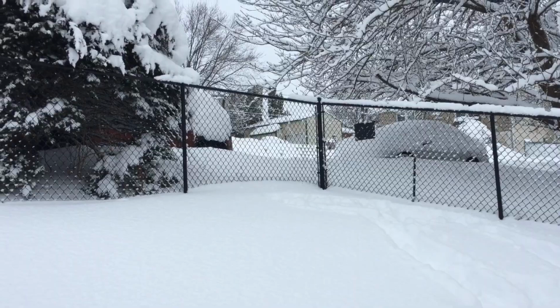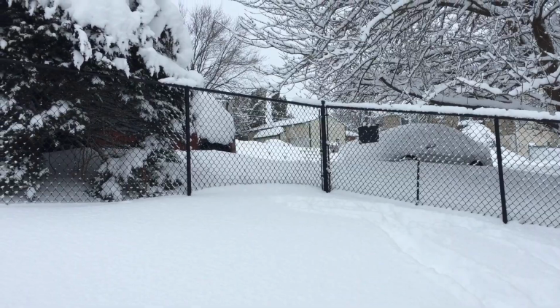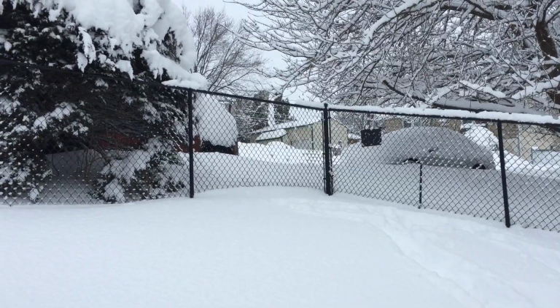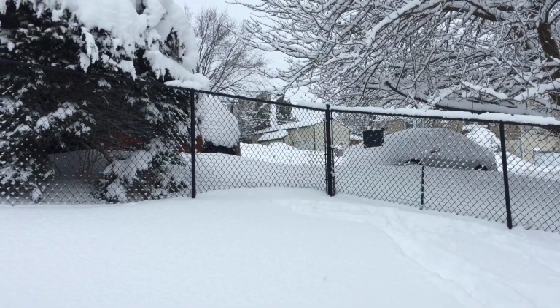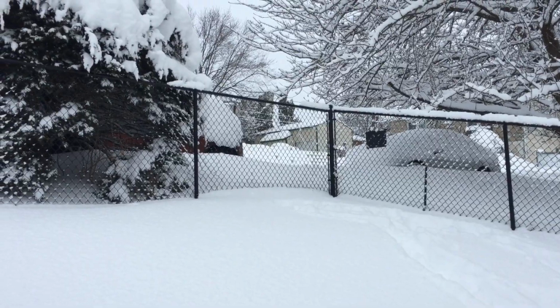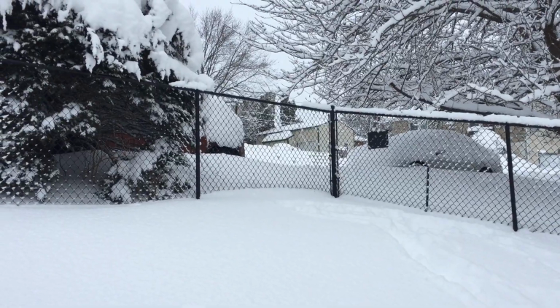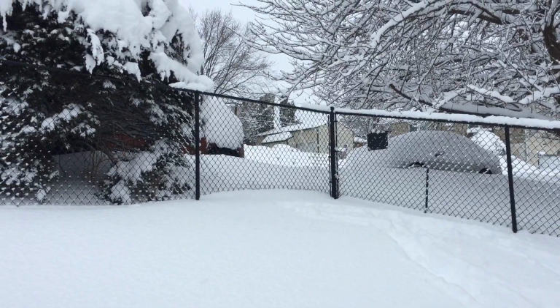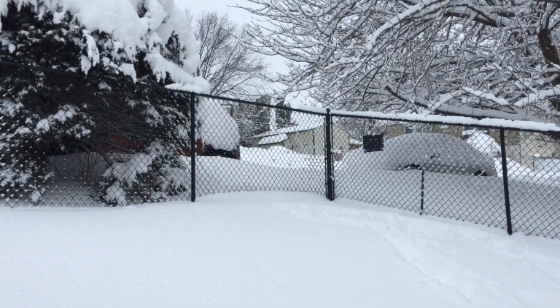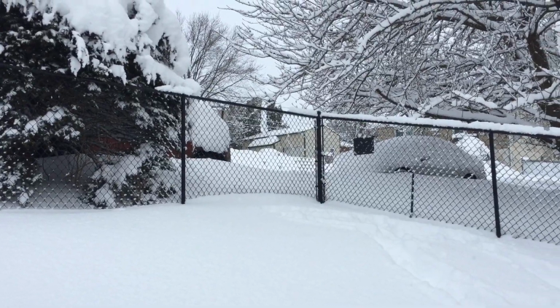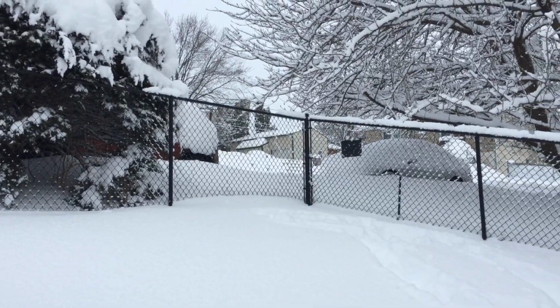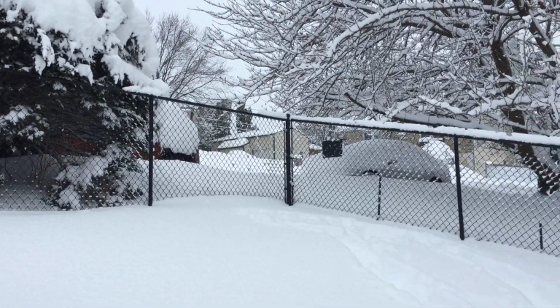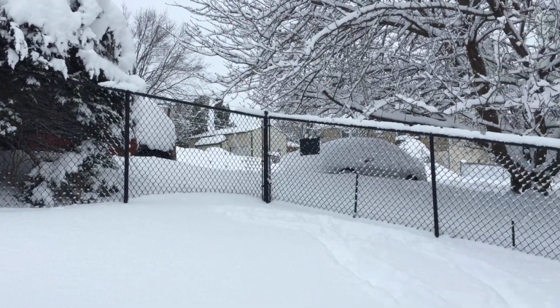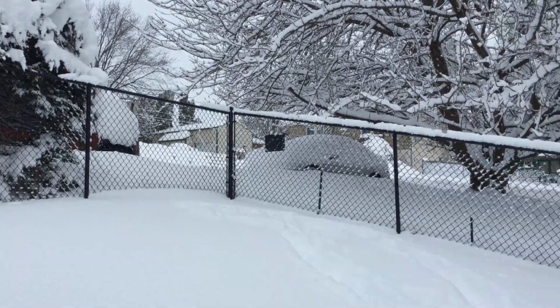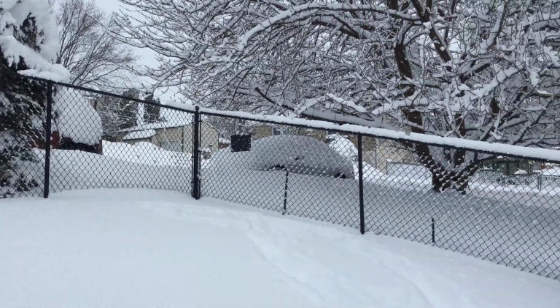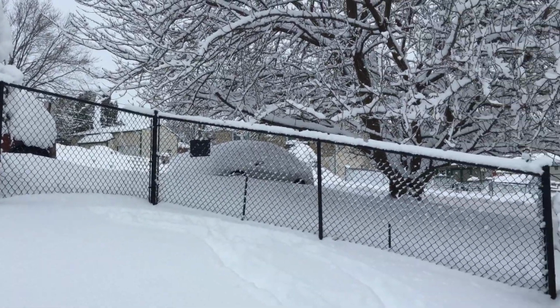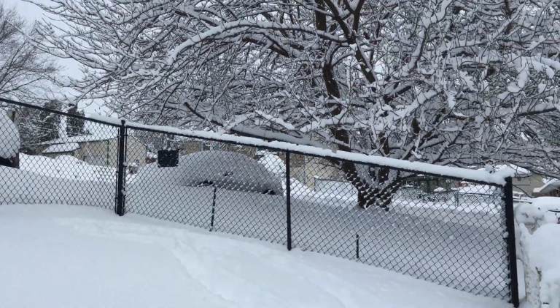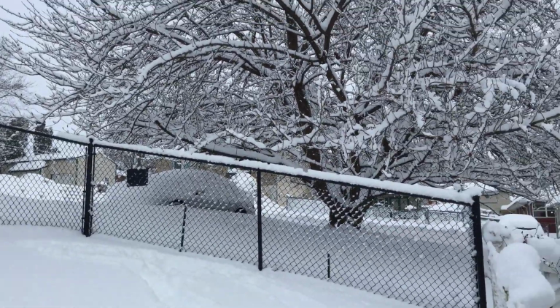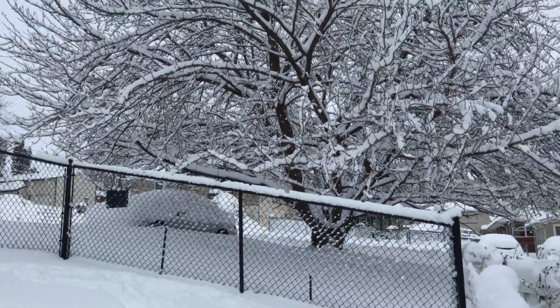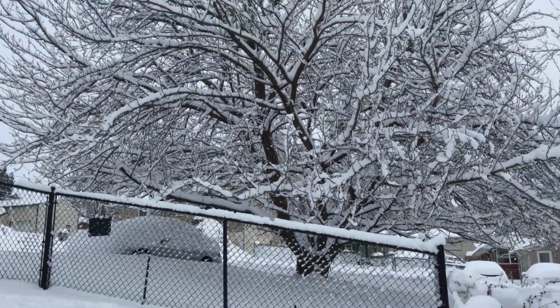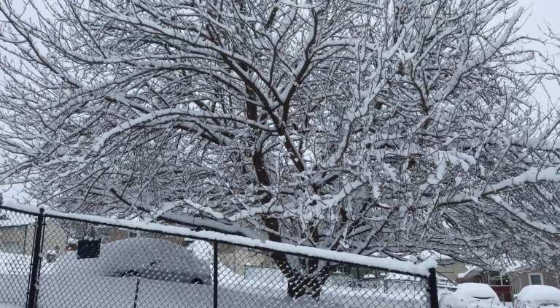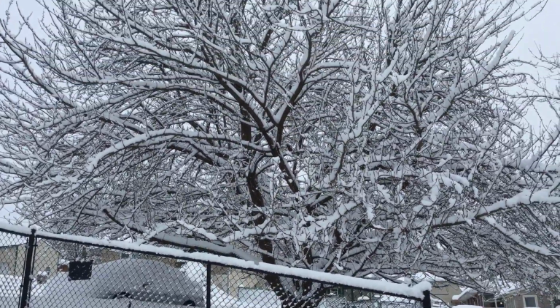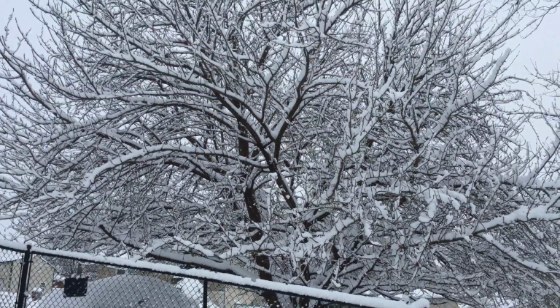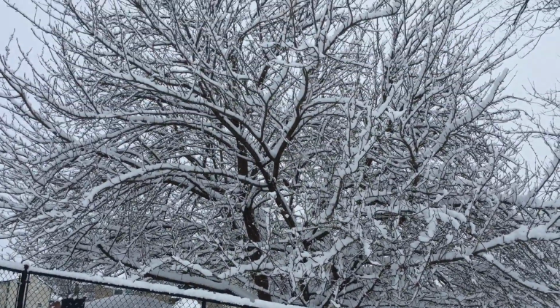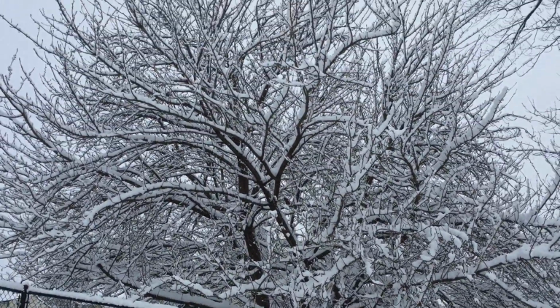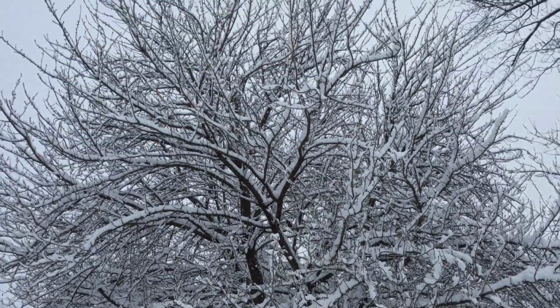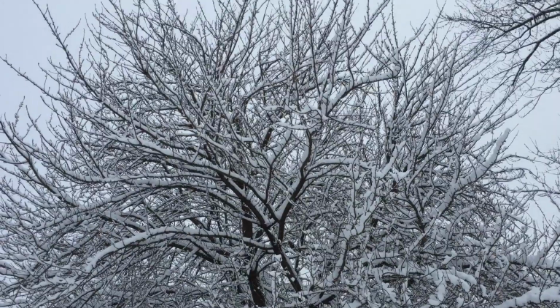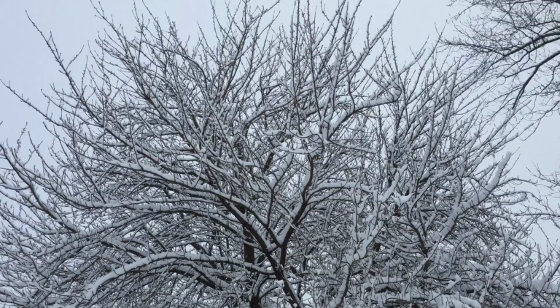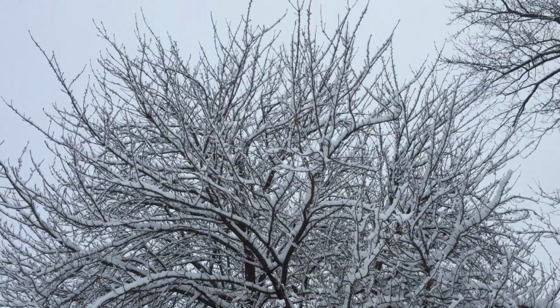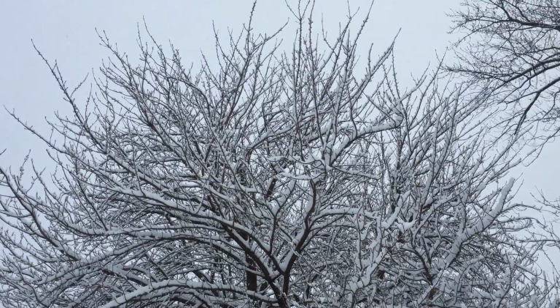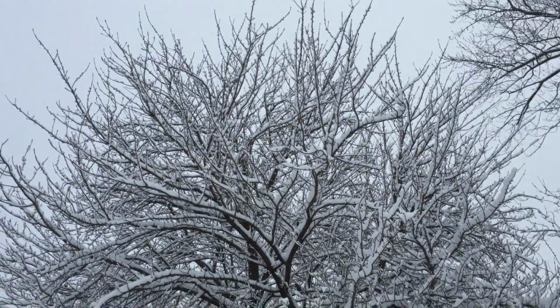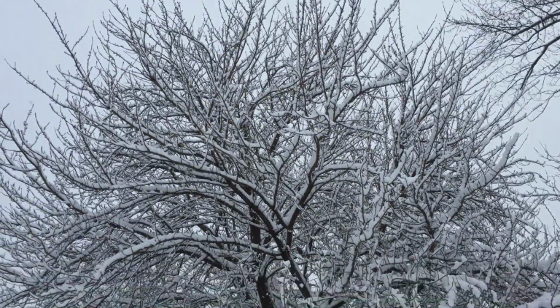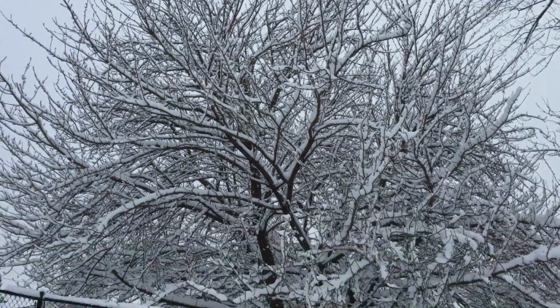I can kind of see like a couple inches of our cars, and that's about it. But it sure is pretty on the trees.